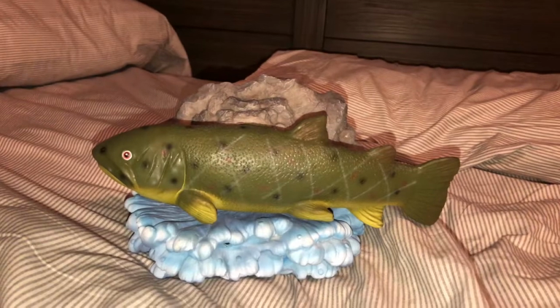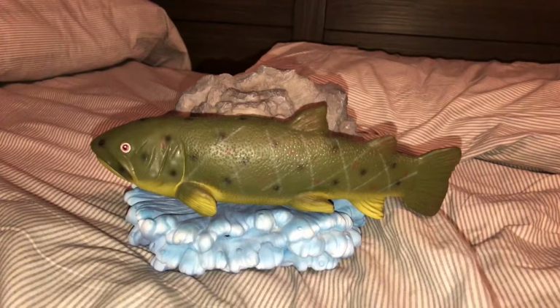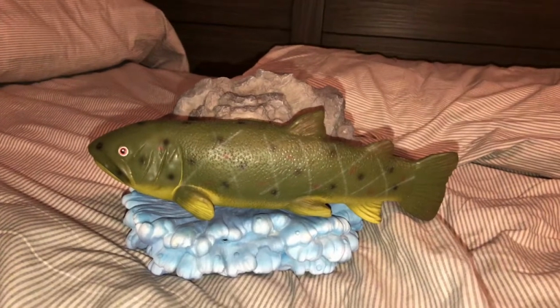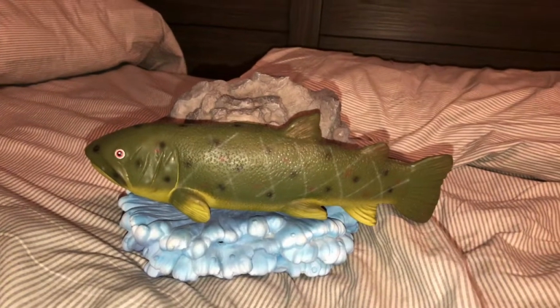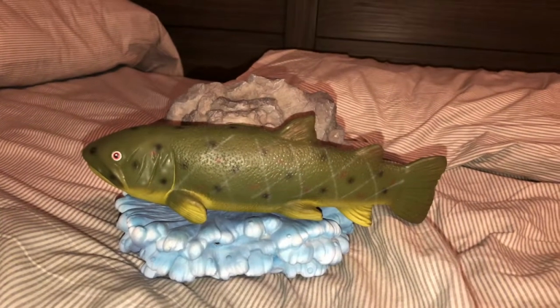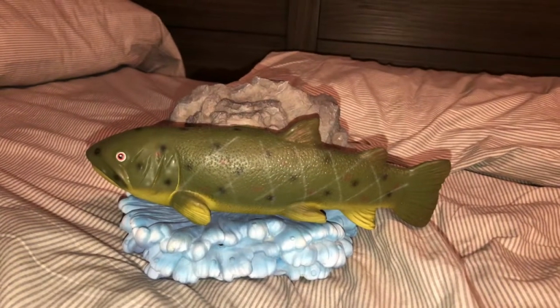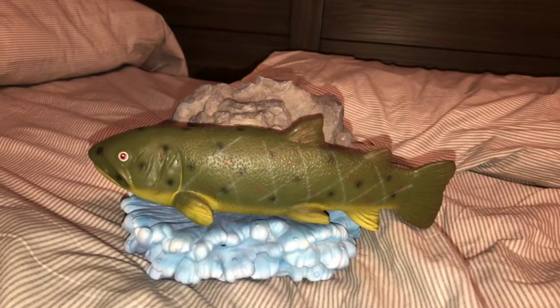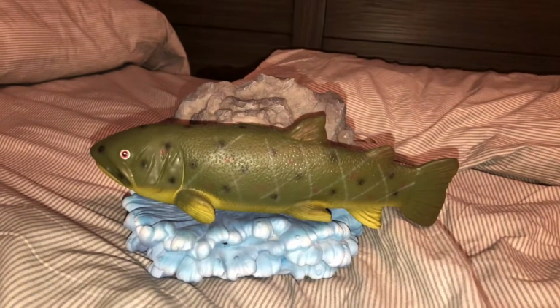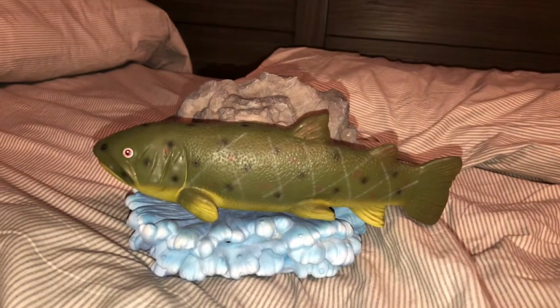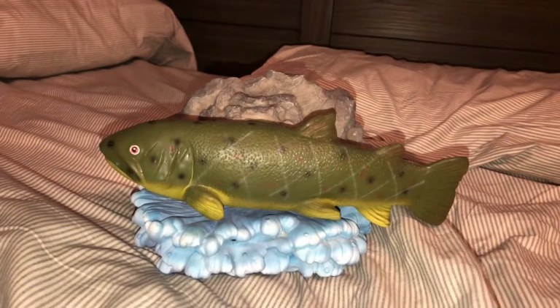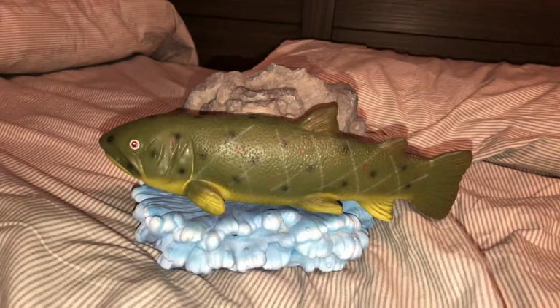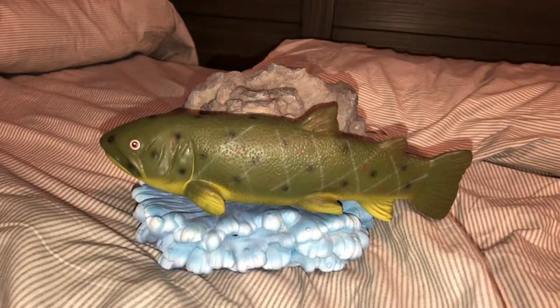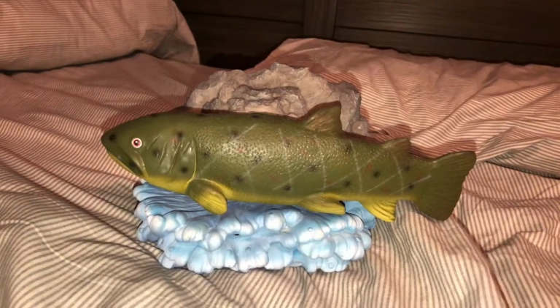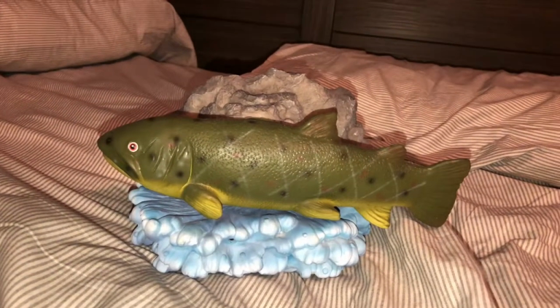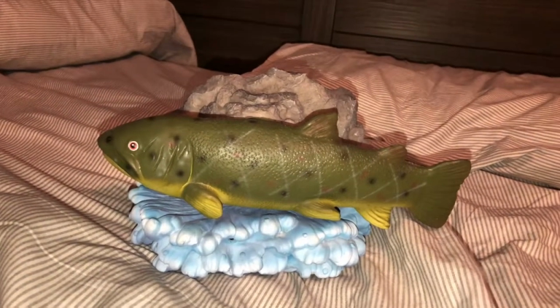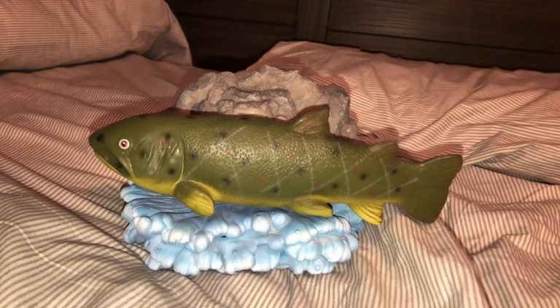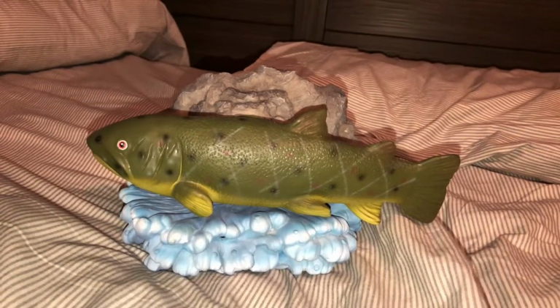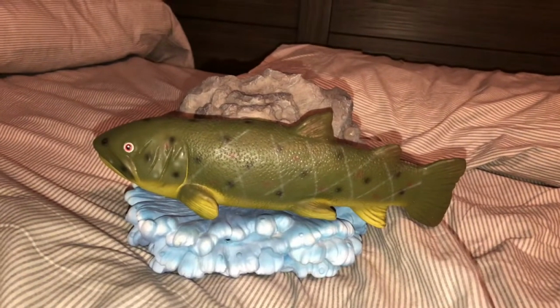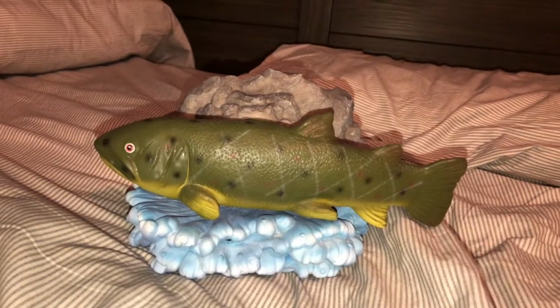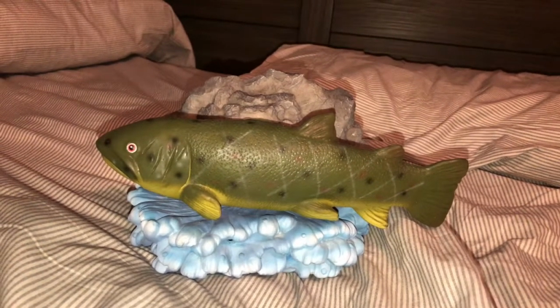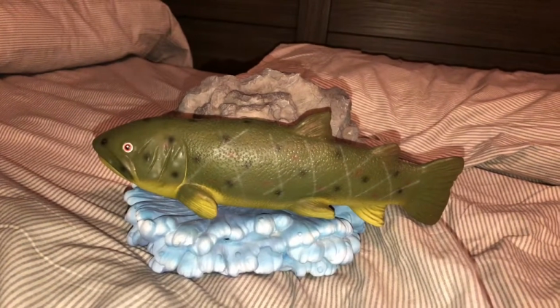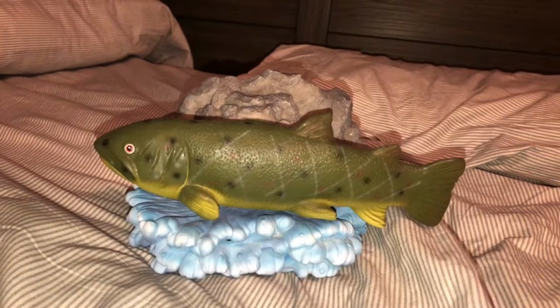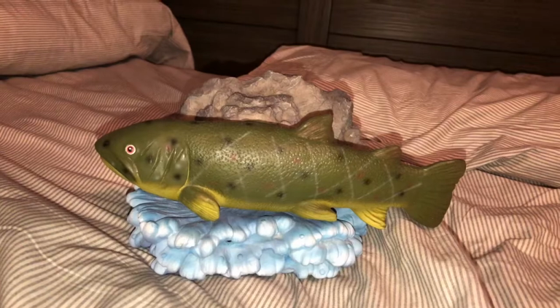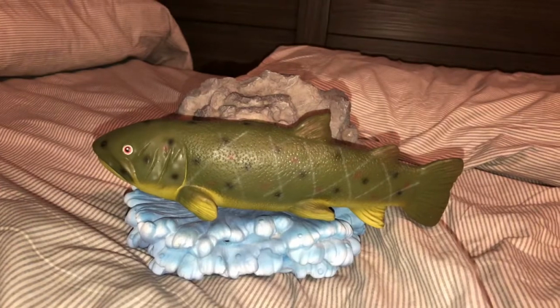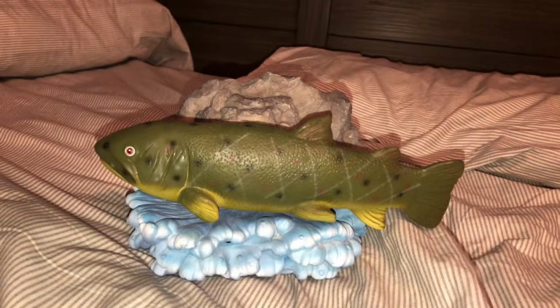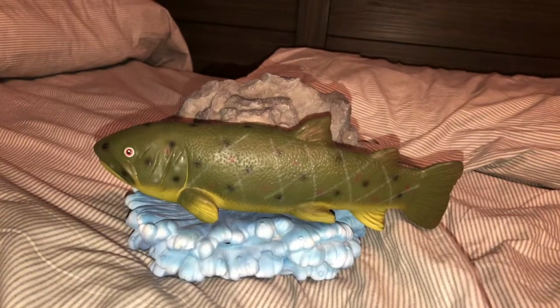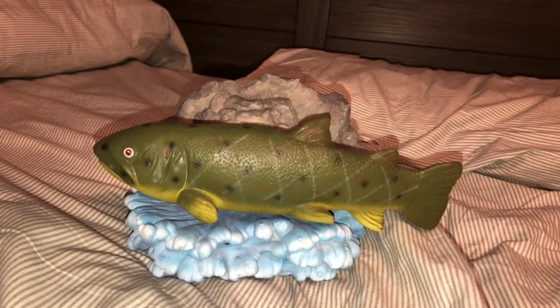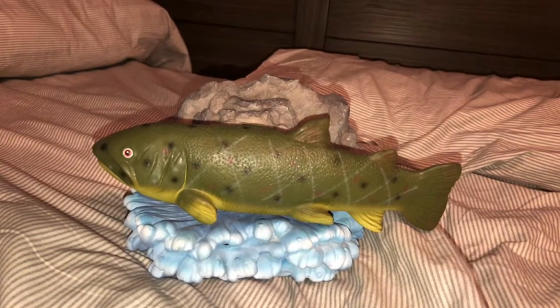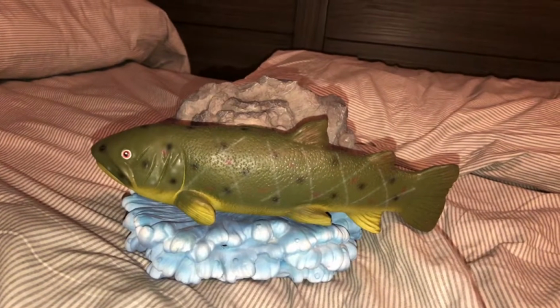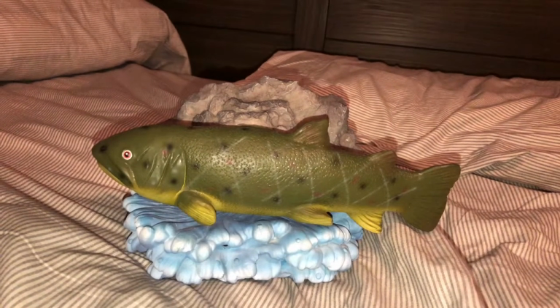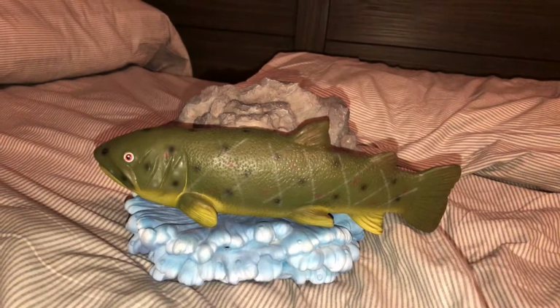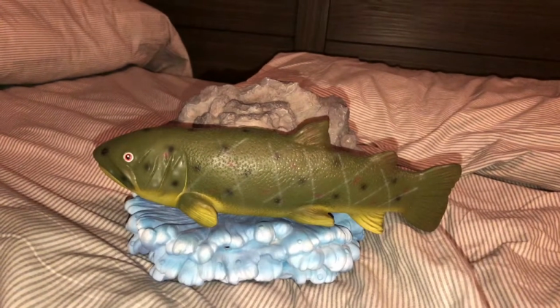Excuse the noise in the background — my brother's hanging out with my cousin. So if you hear any swearing or weird noises, that's them.